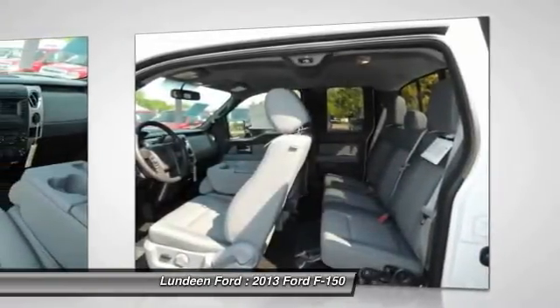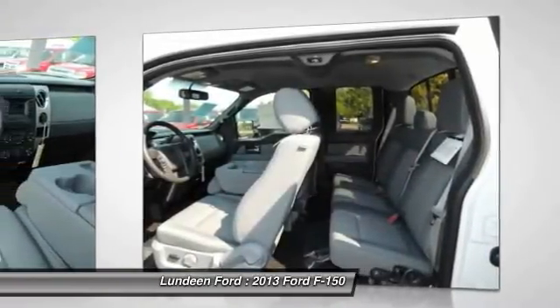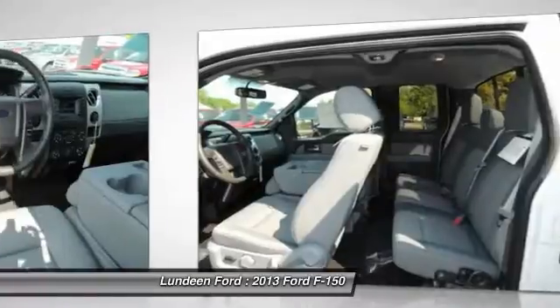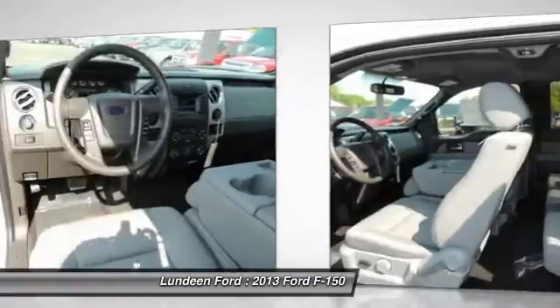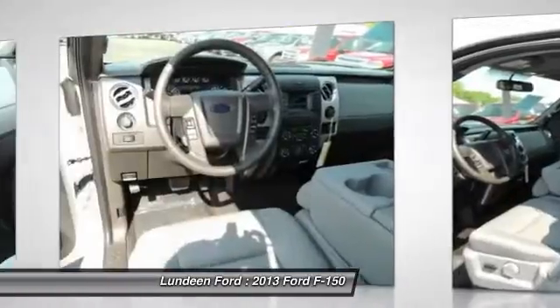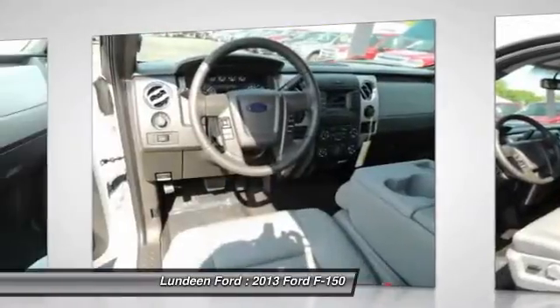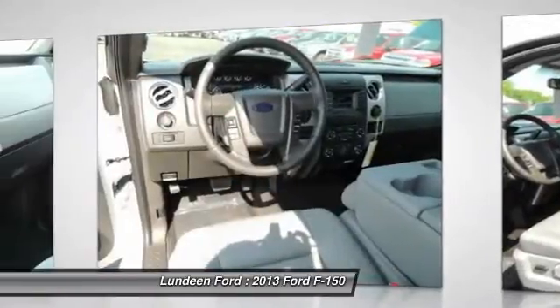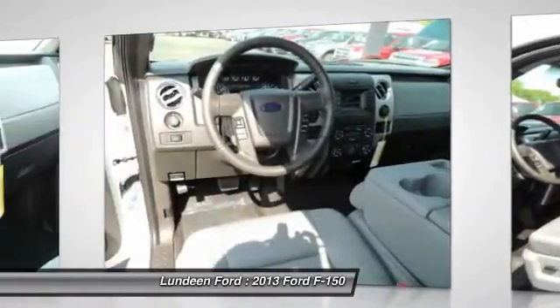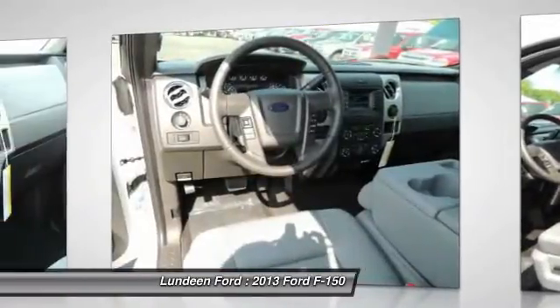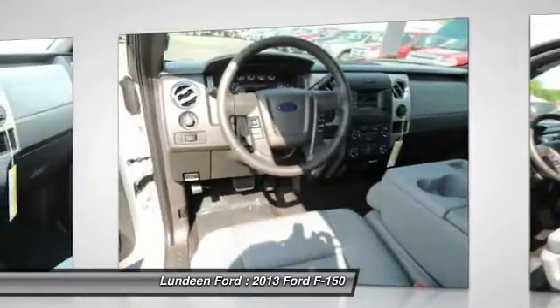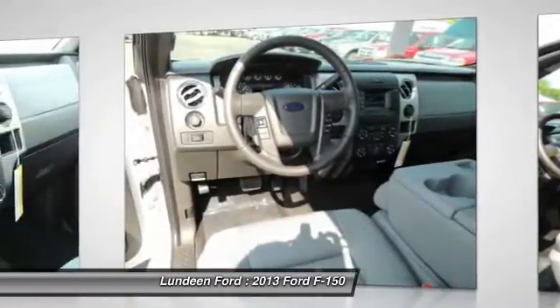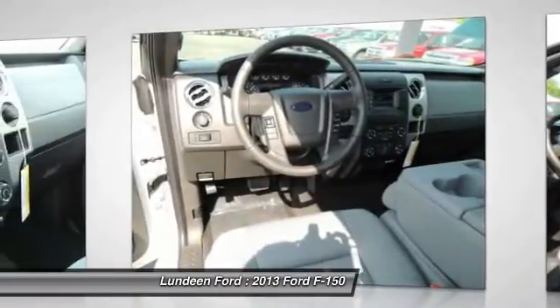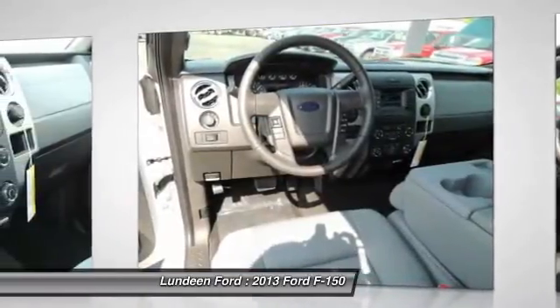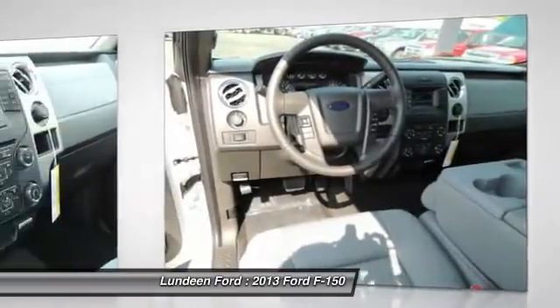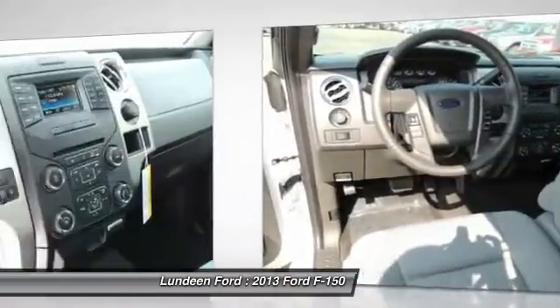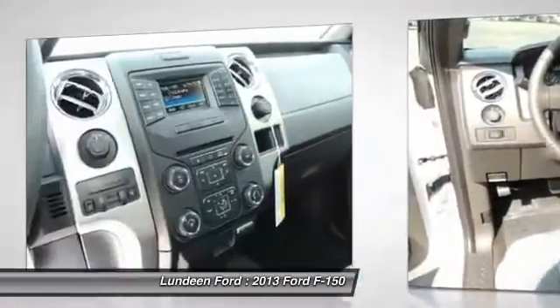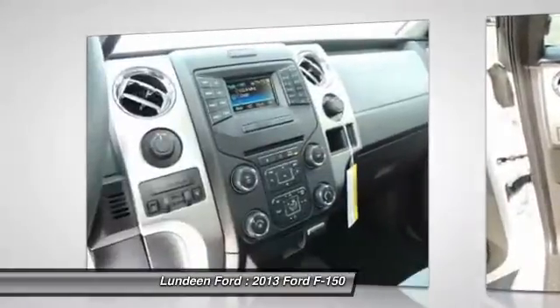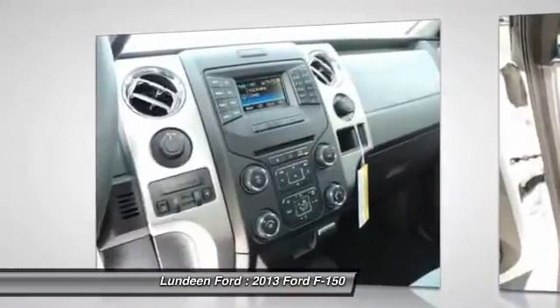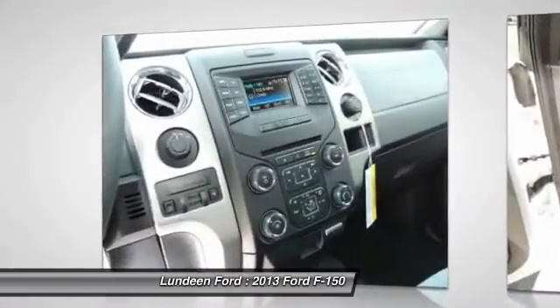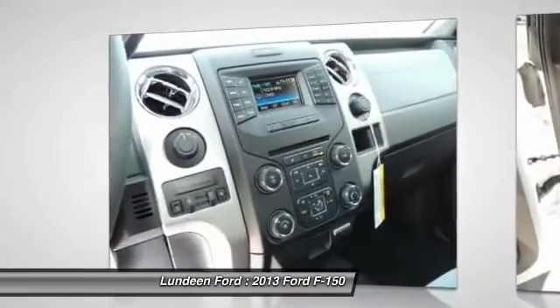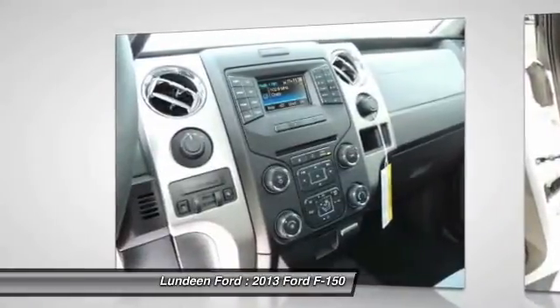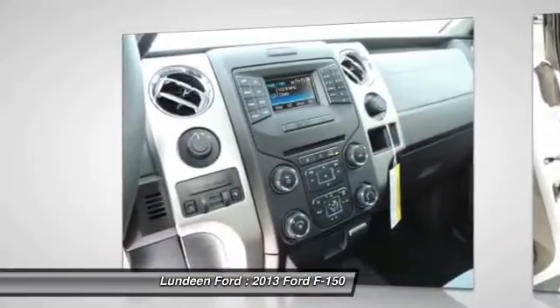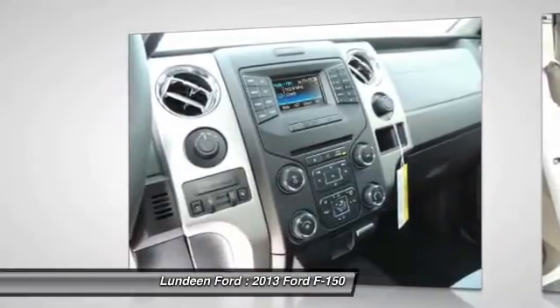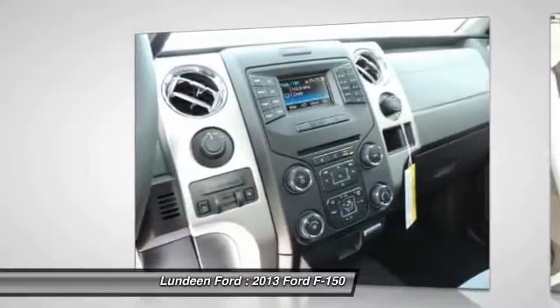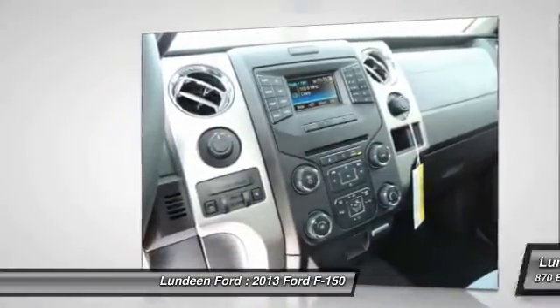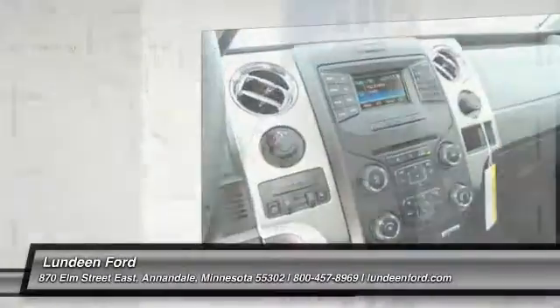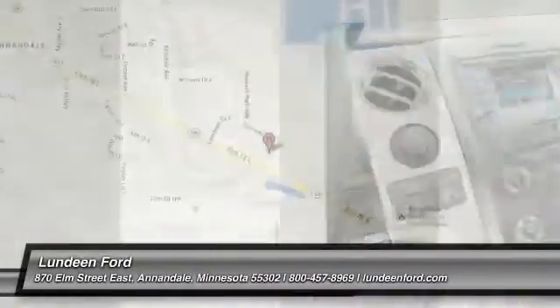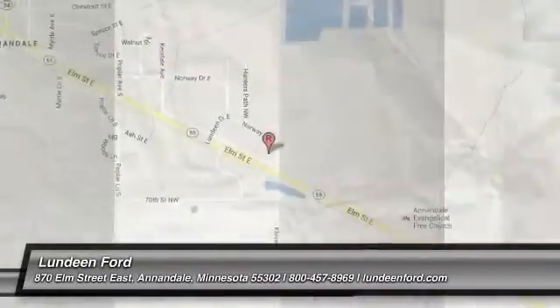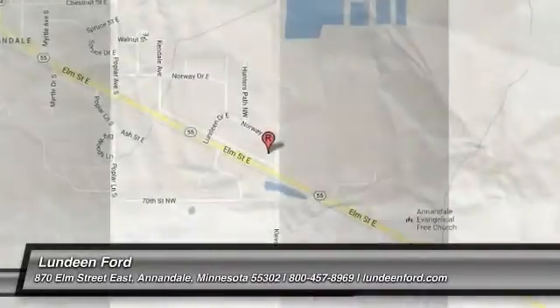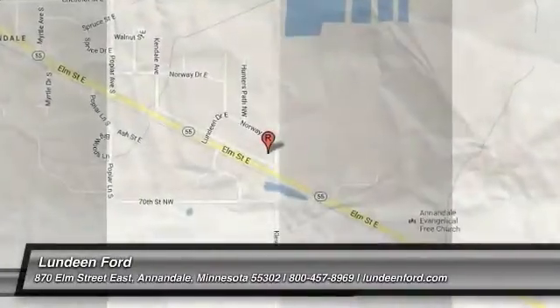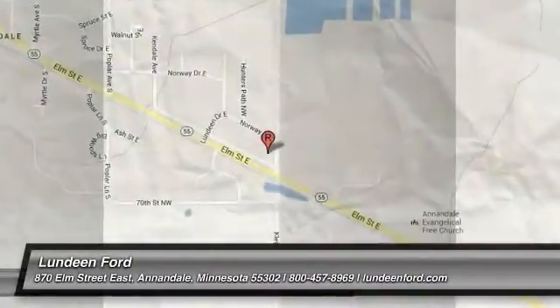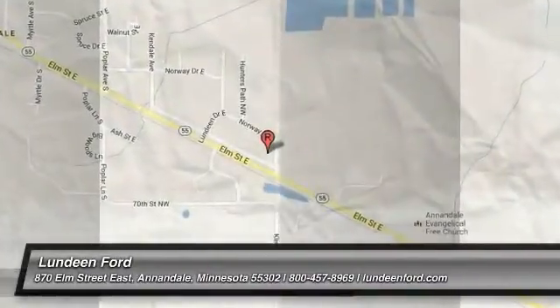Intermittent wipers, tilt steering wheel, power outlets, split bench seat. Come take a test drive today.